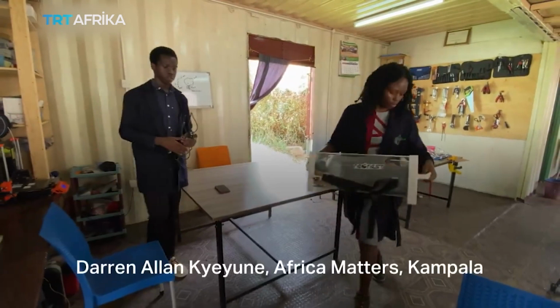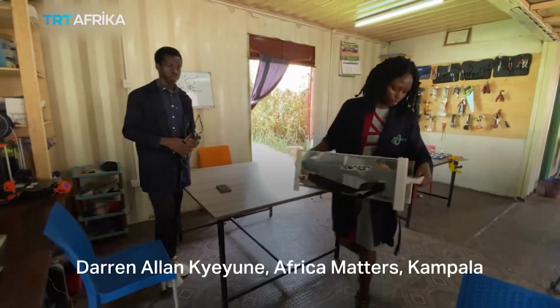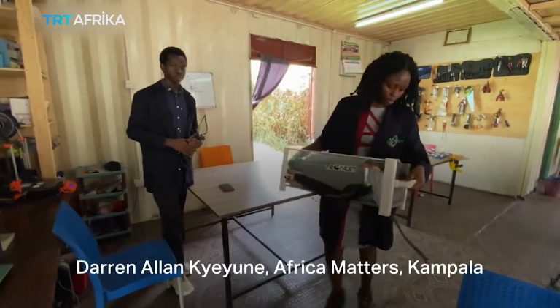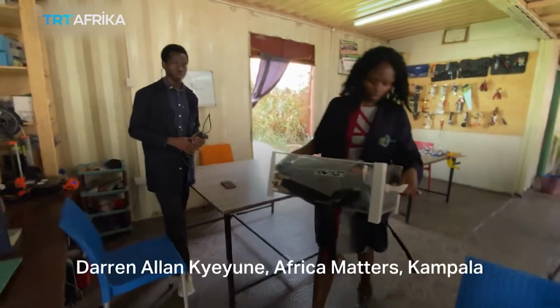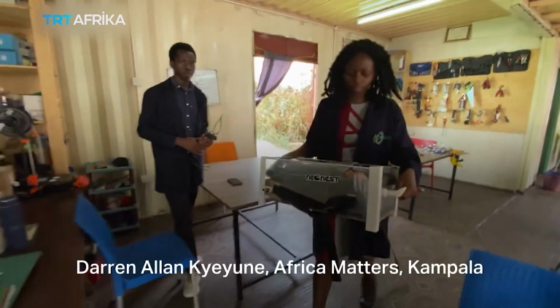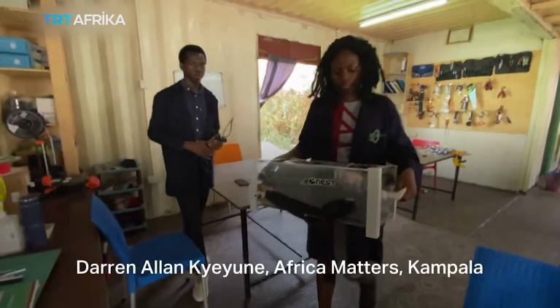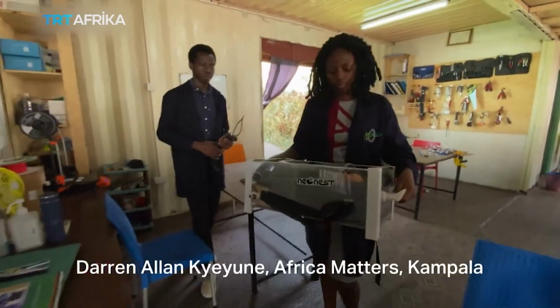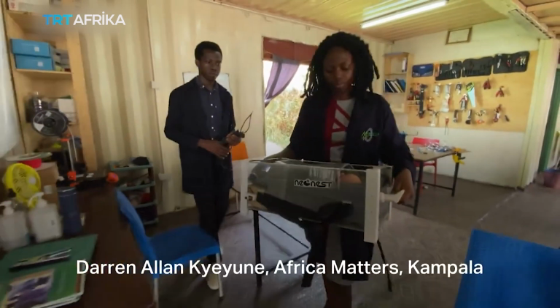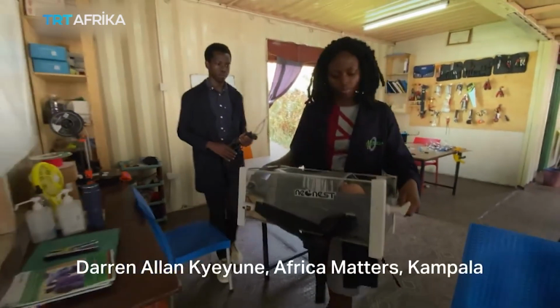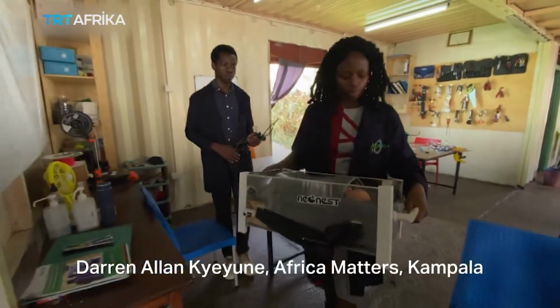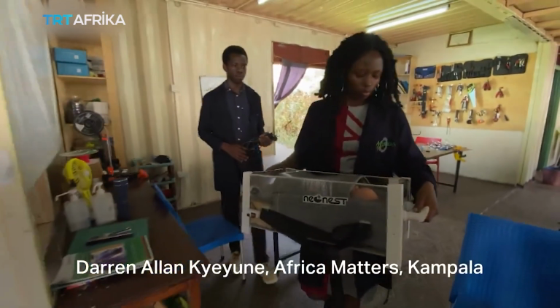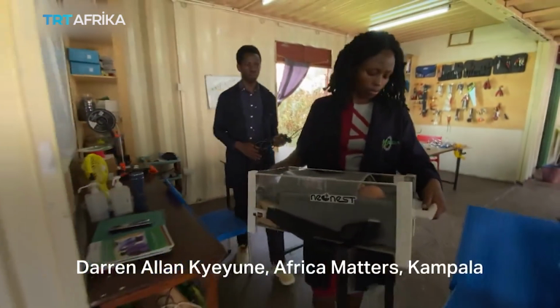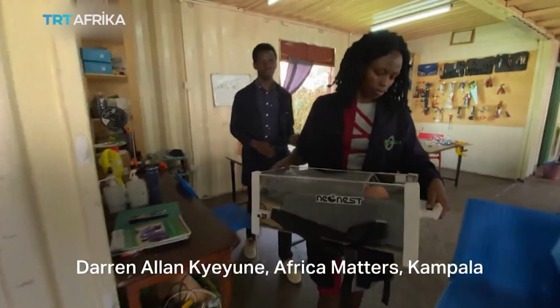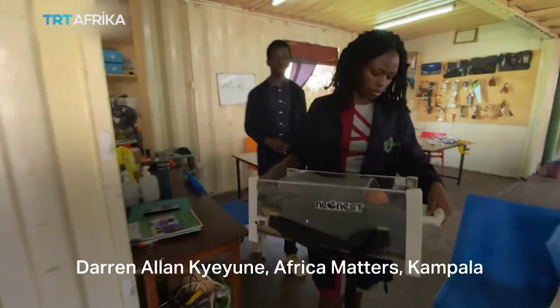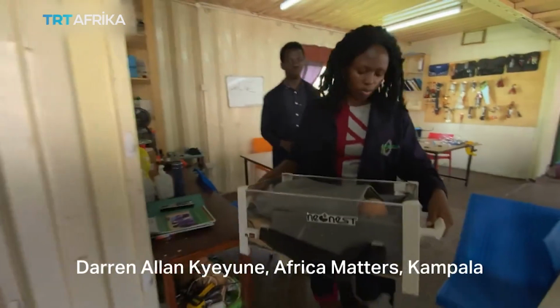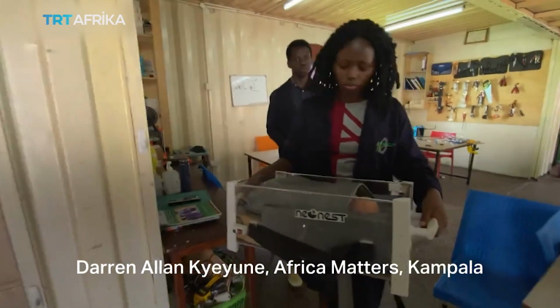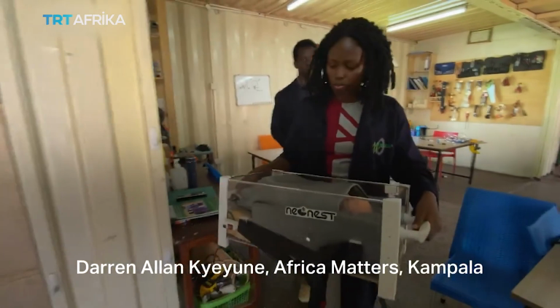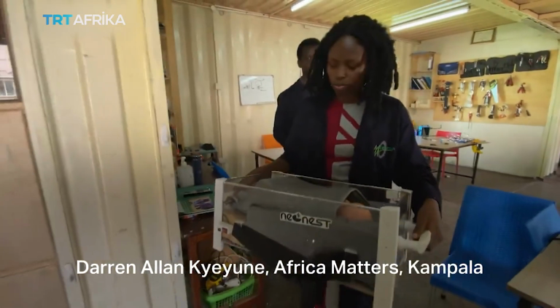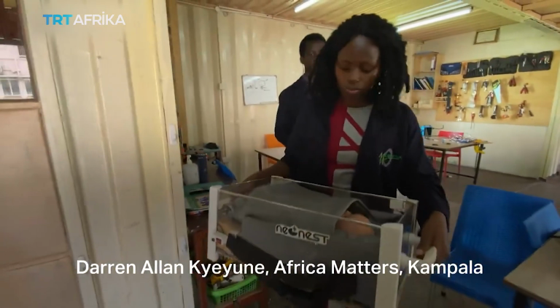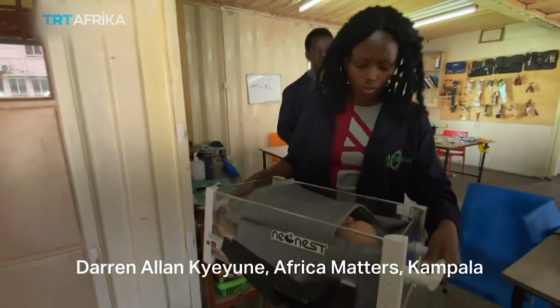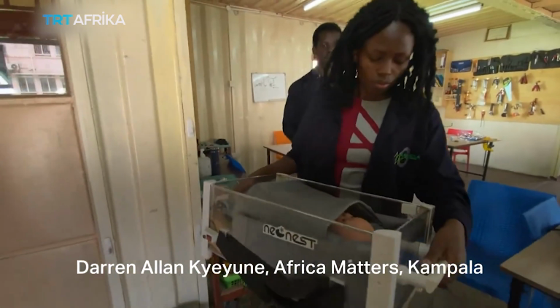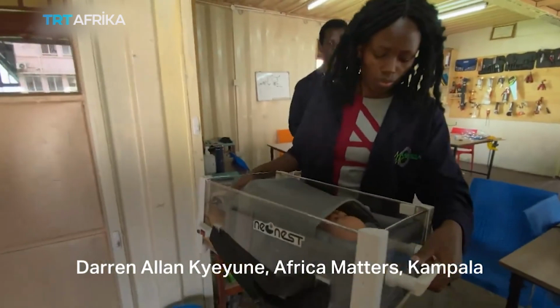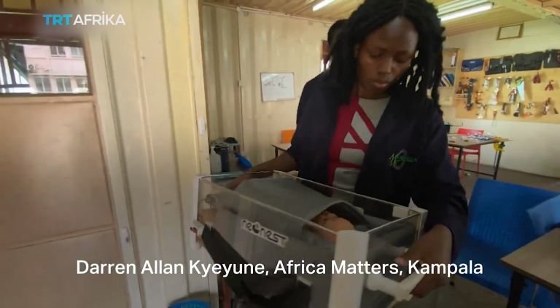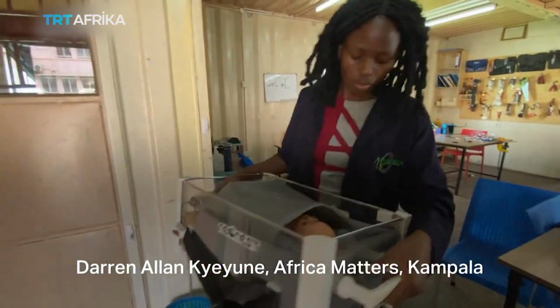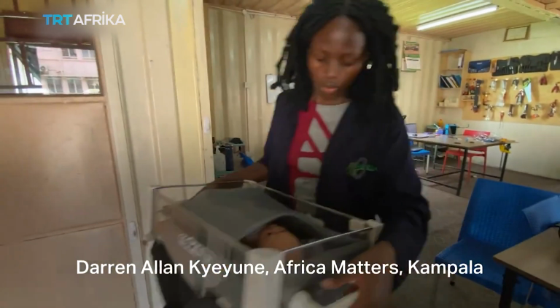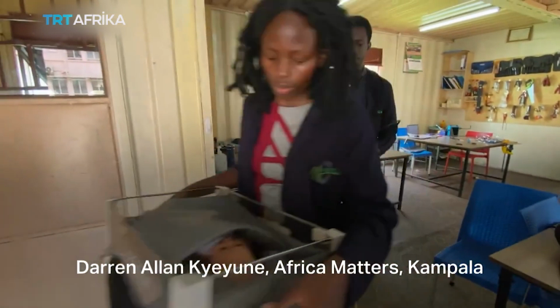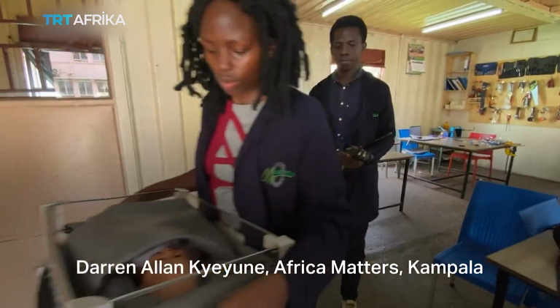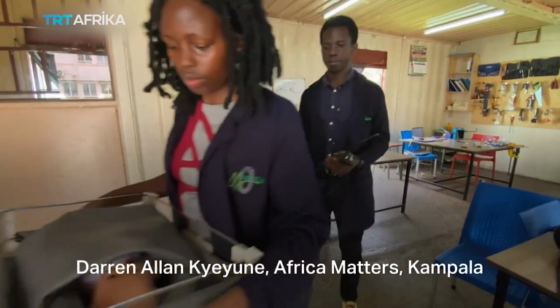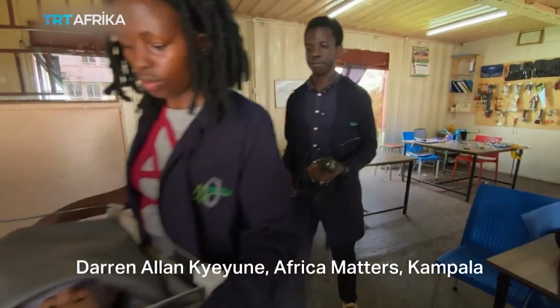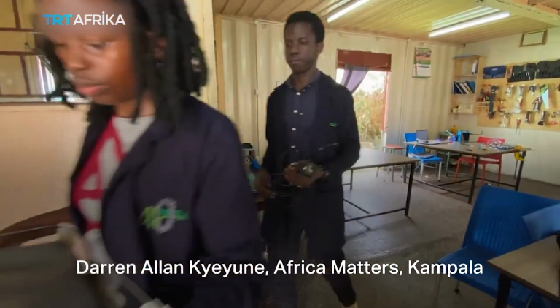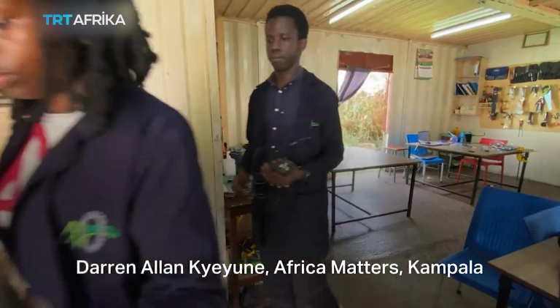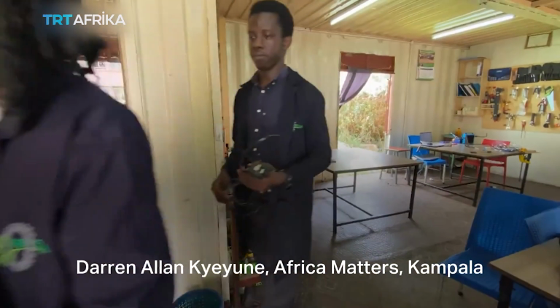Darren Alan Cheyune, Africa Matters, Kampala, Central Uganda.